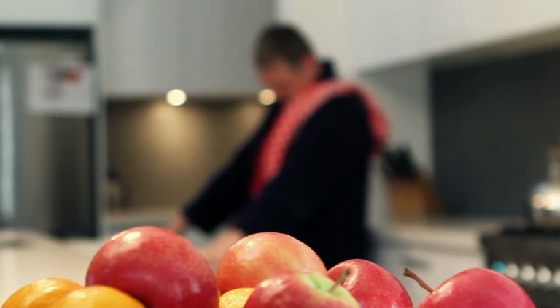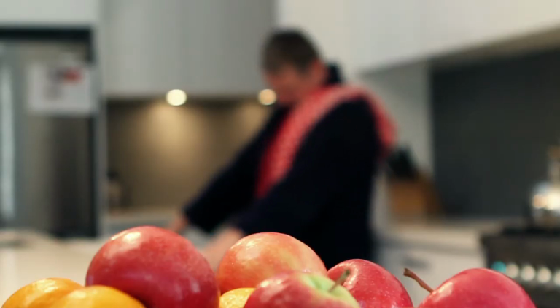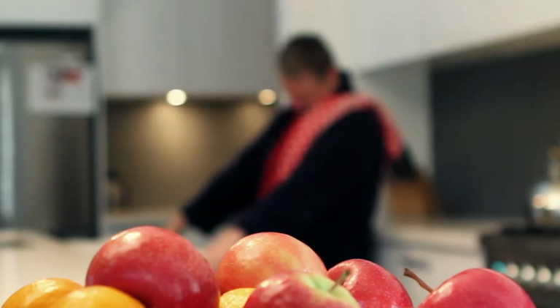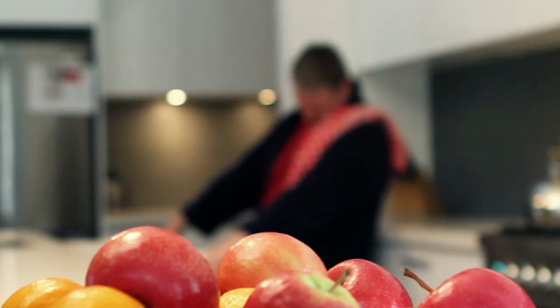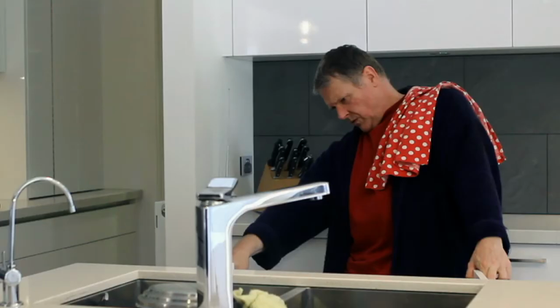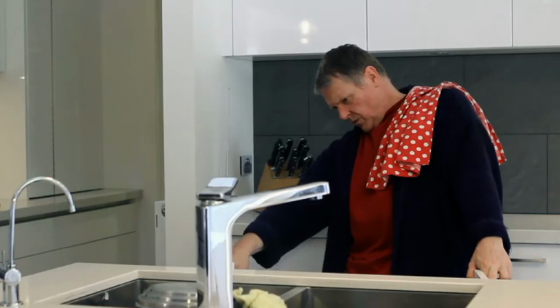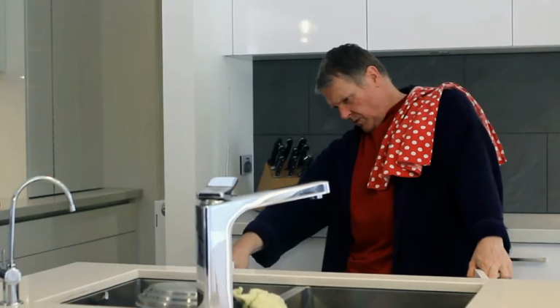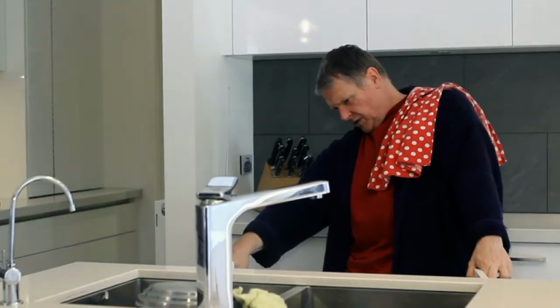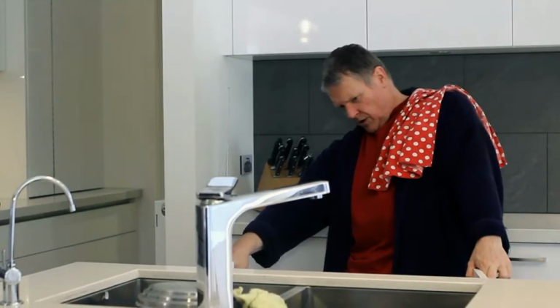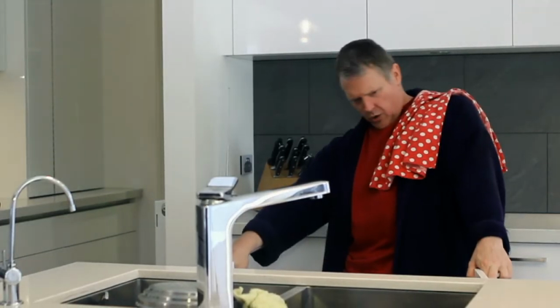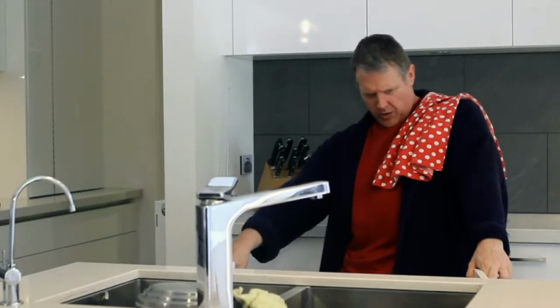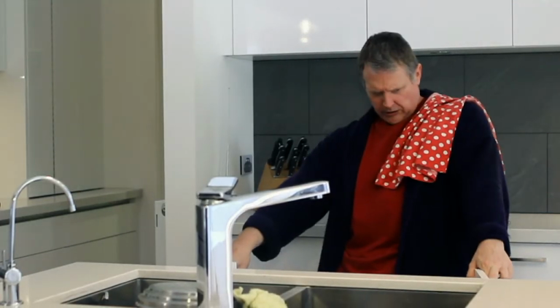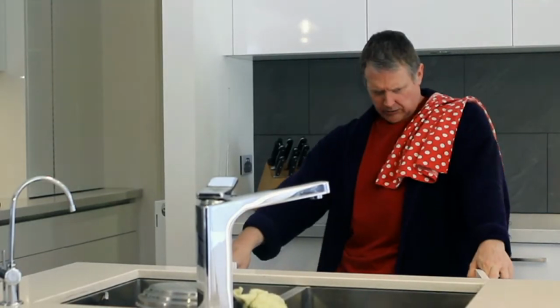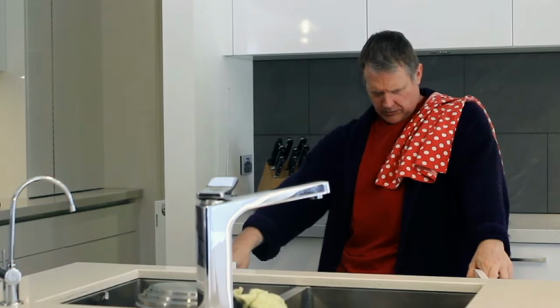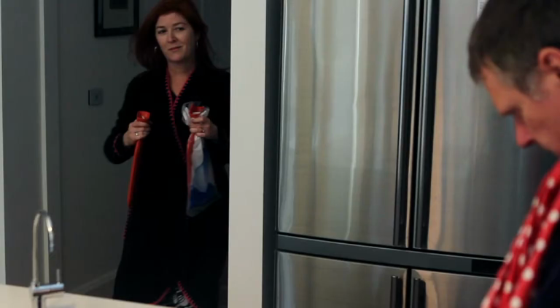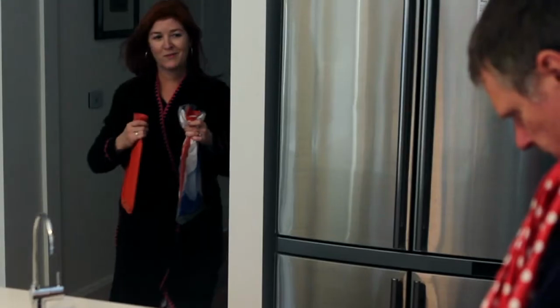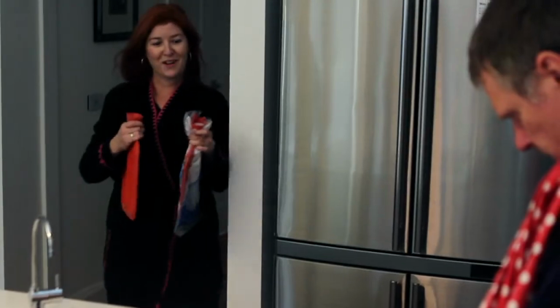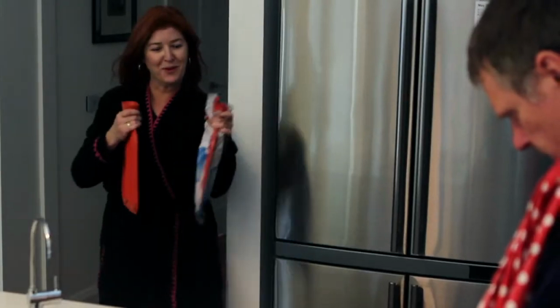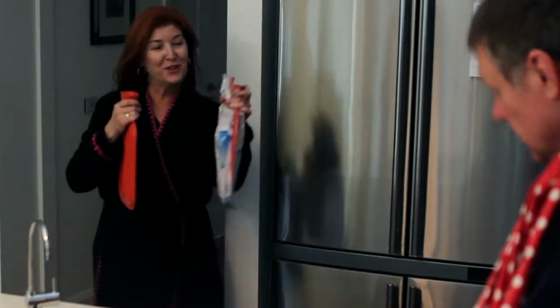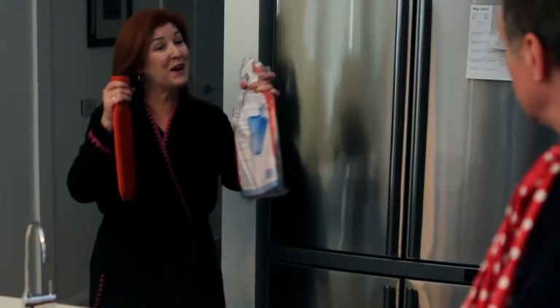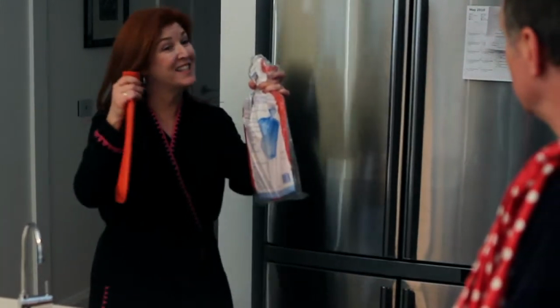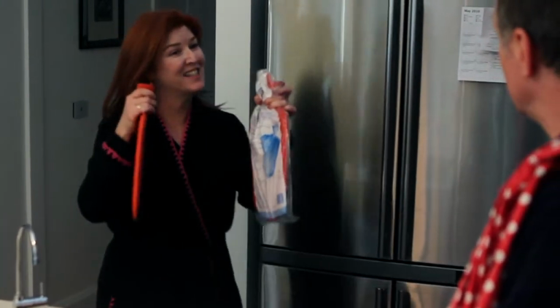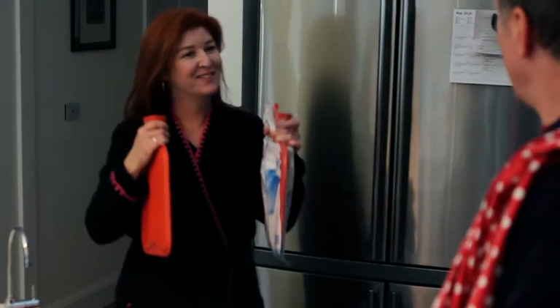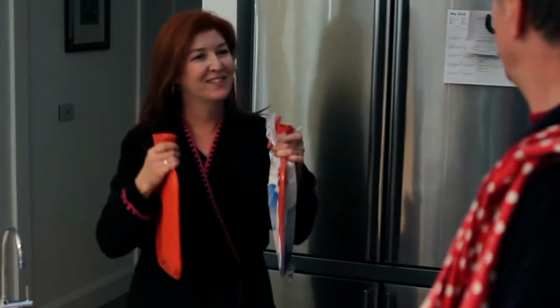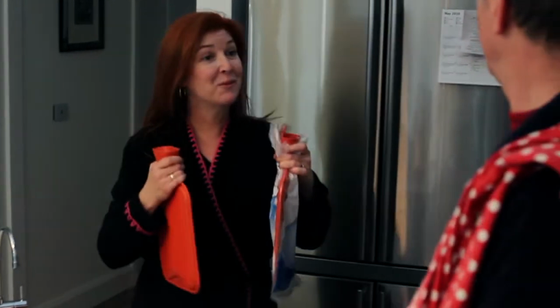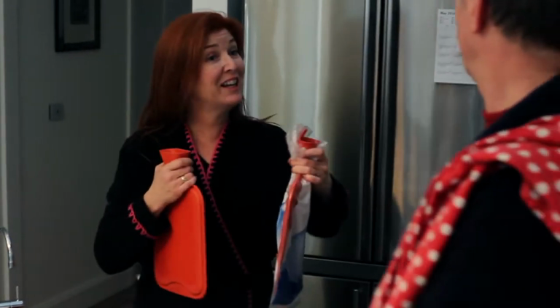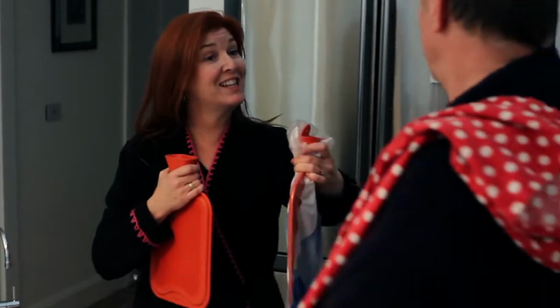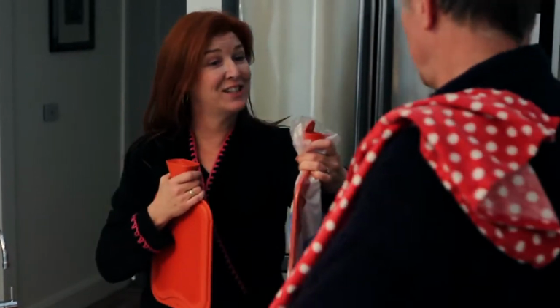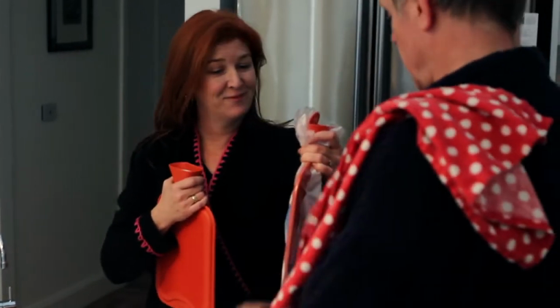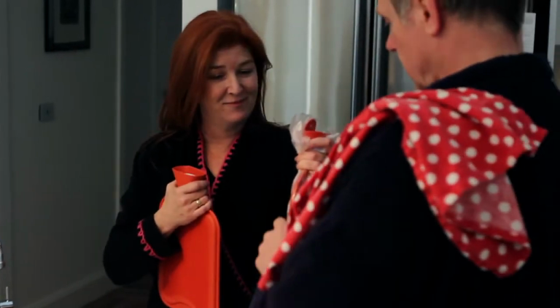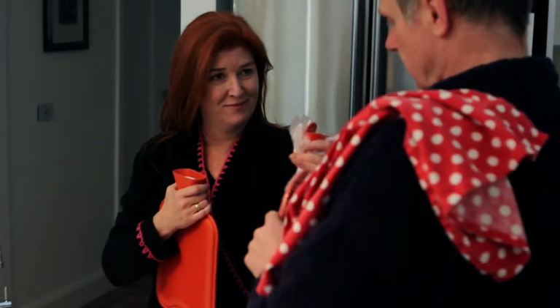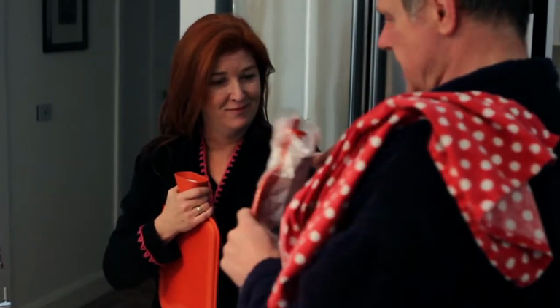Karen, where's that water bottle? I bought new ones — one each. Great!